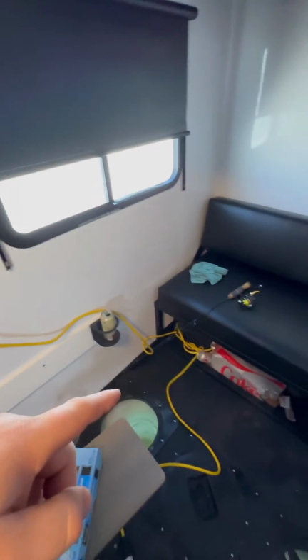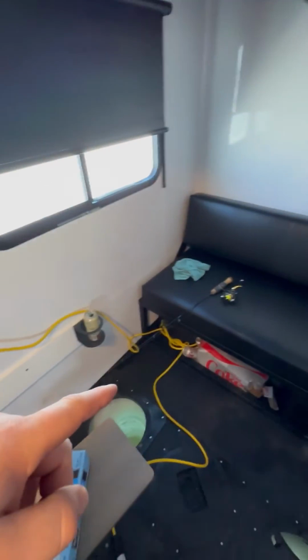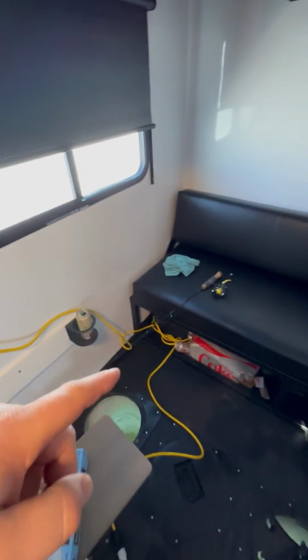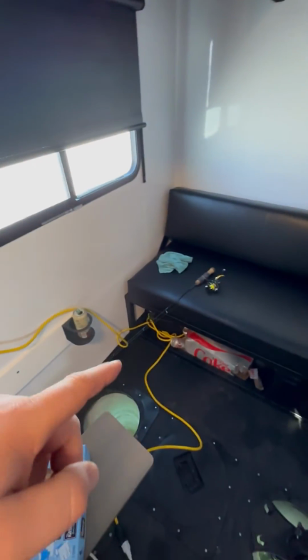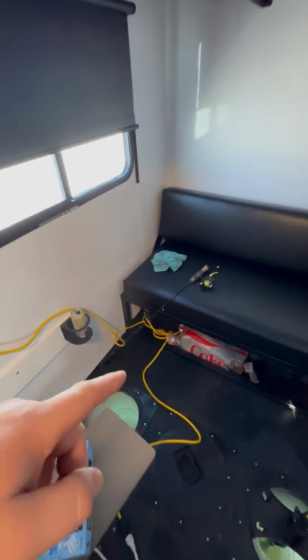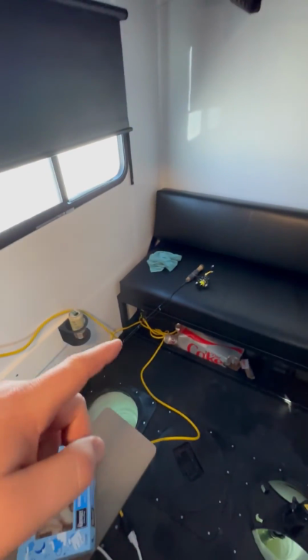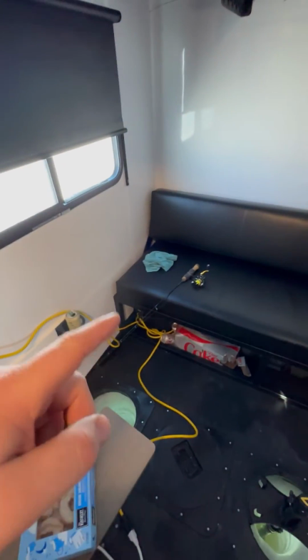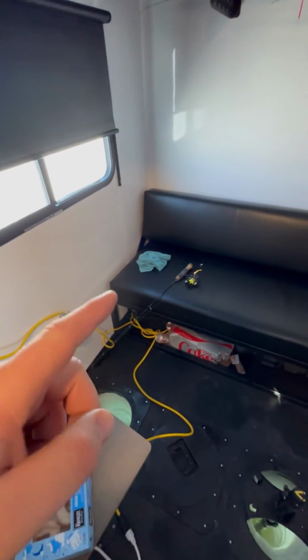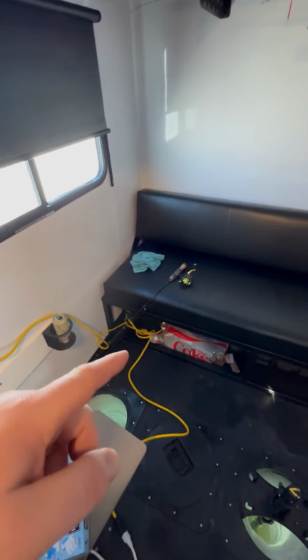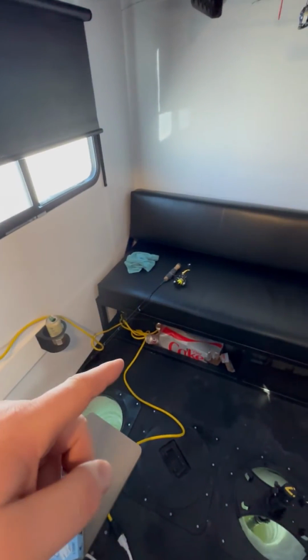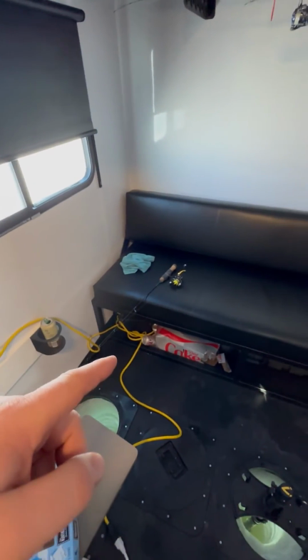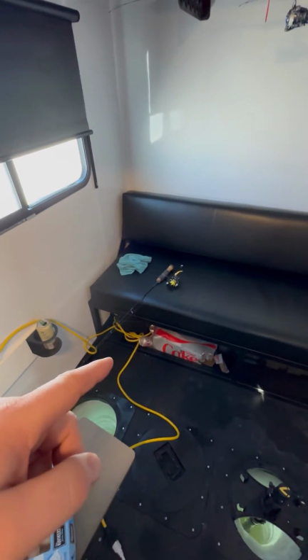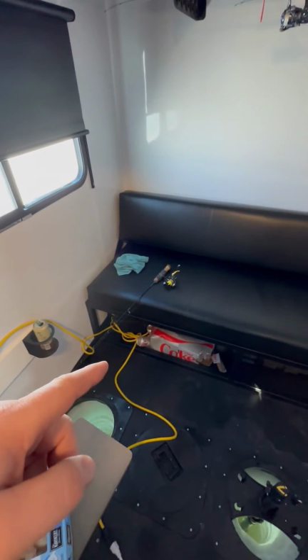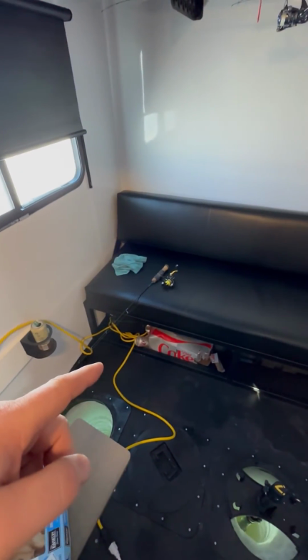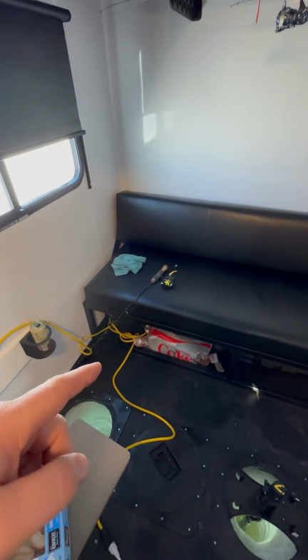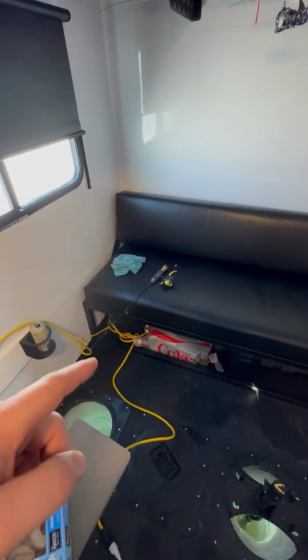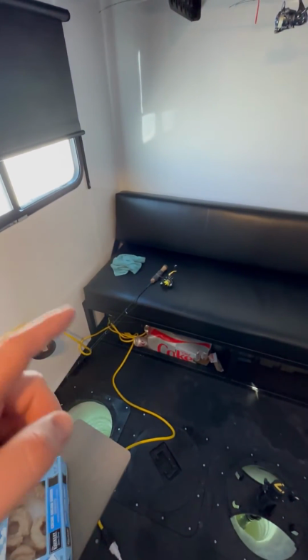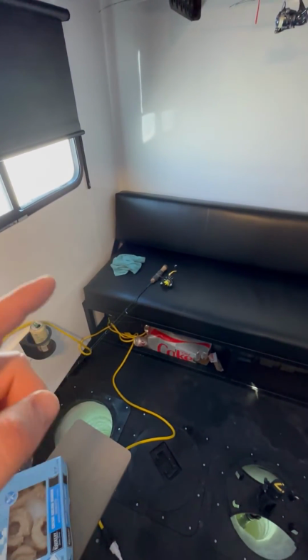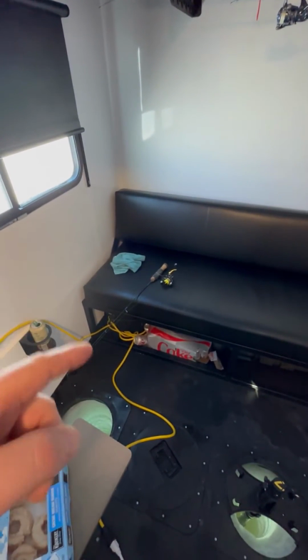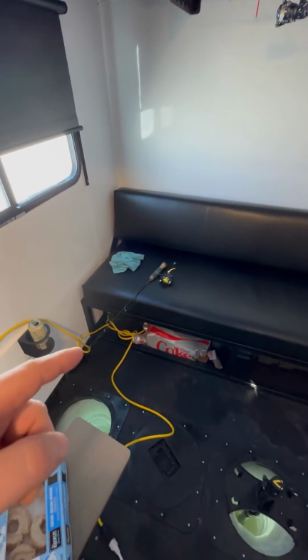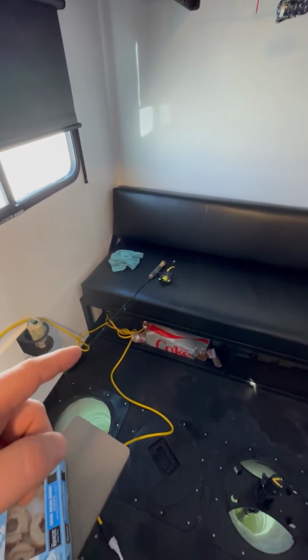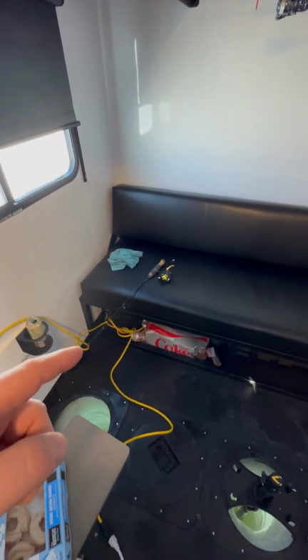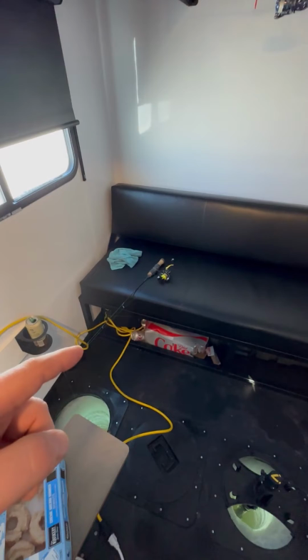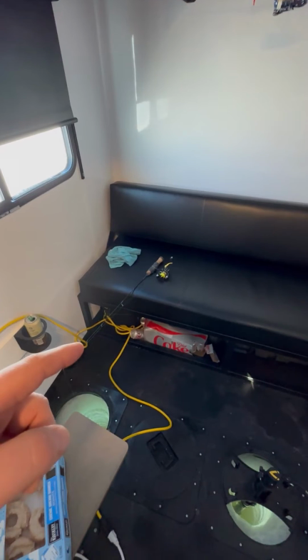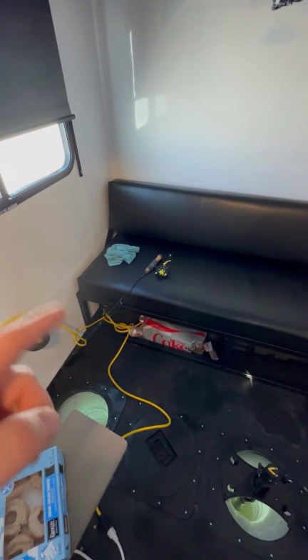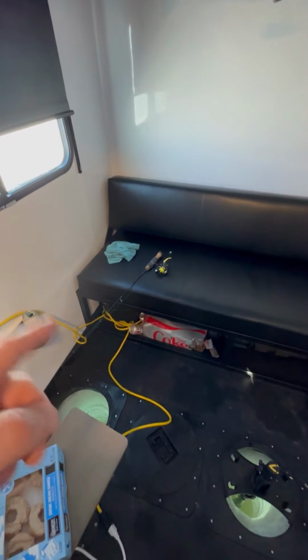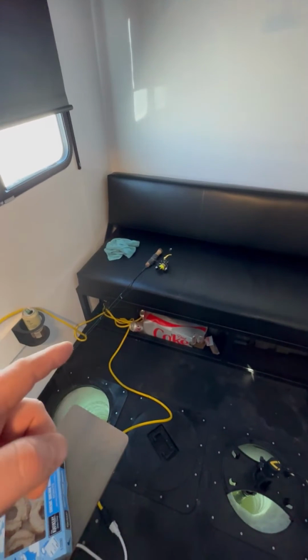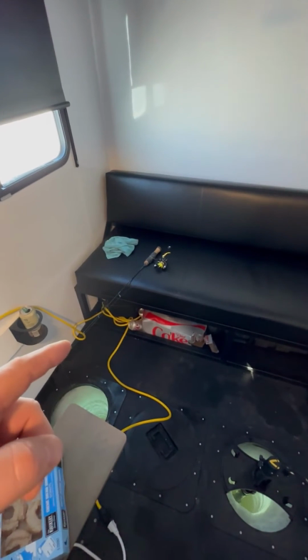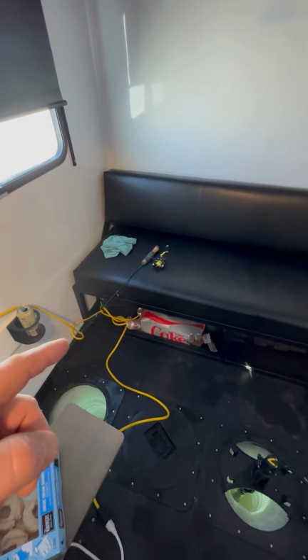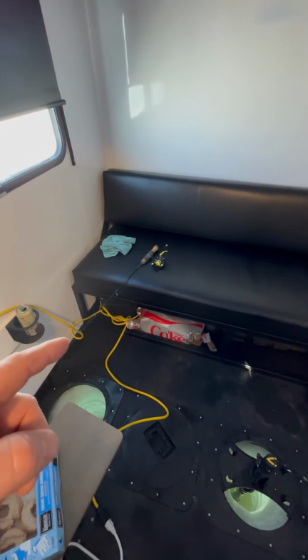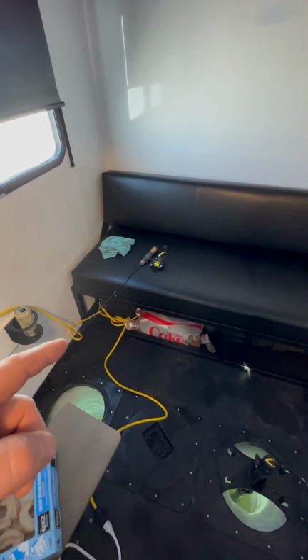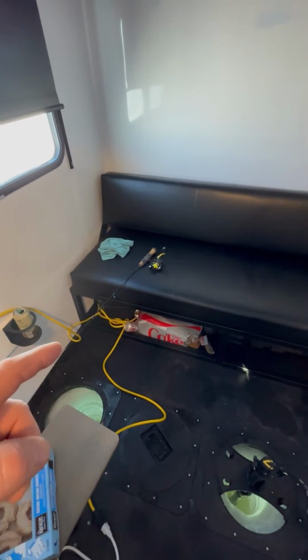Running the power strip, I ran my CPAP machine all night and charged my phone.